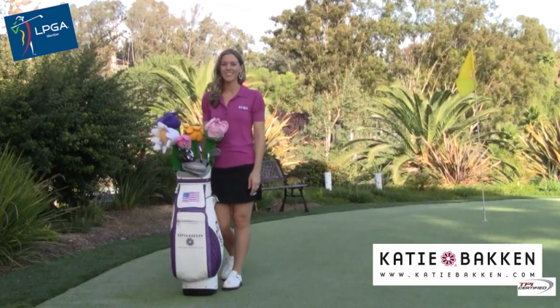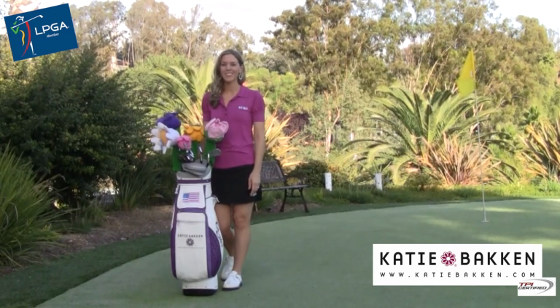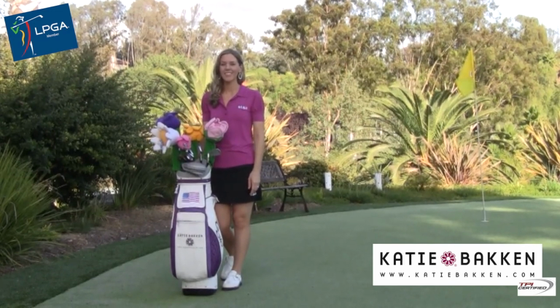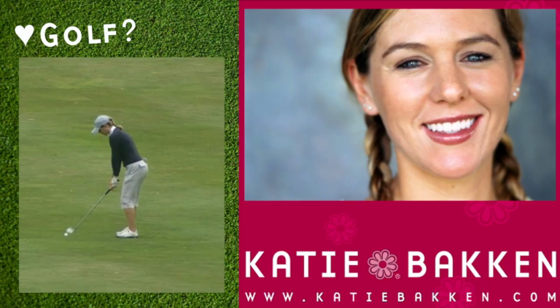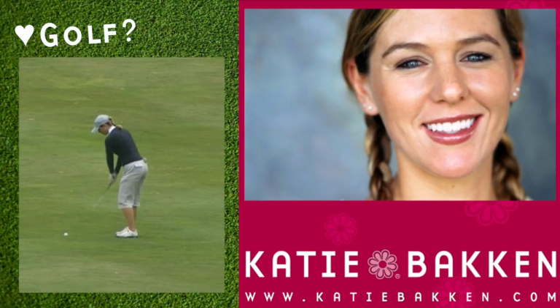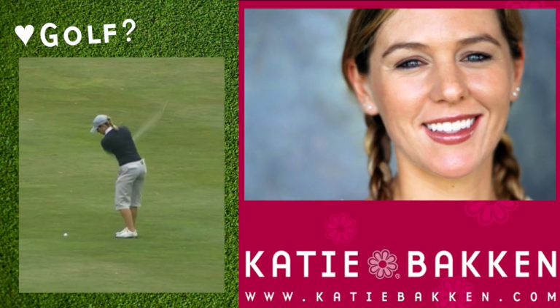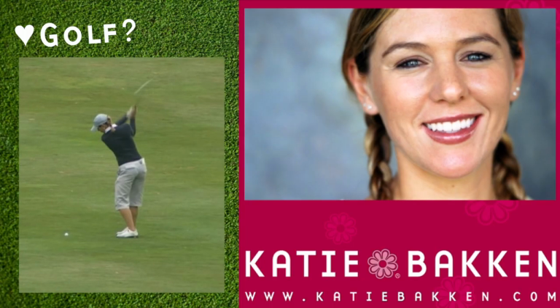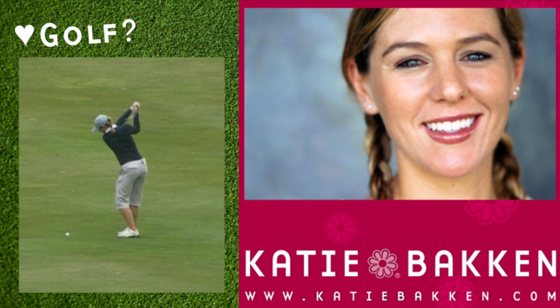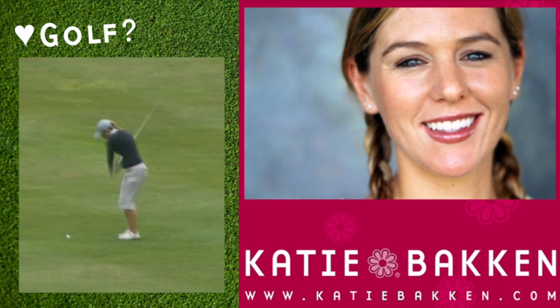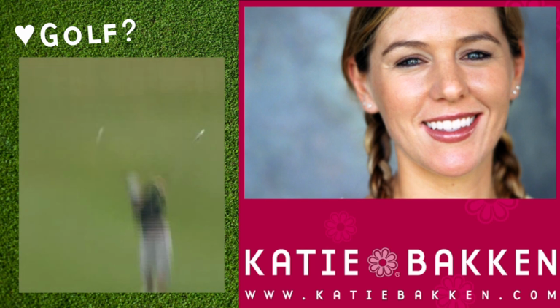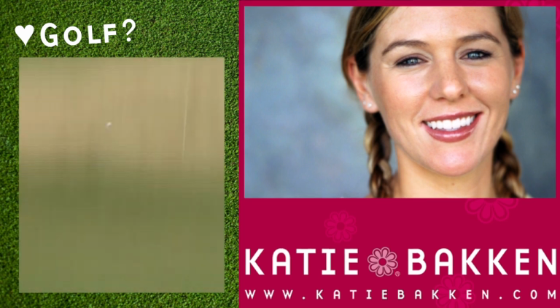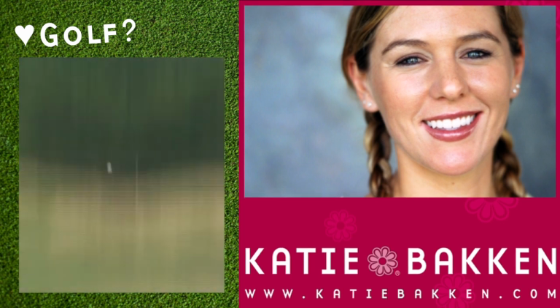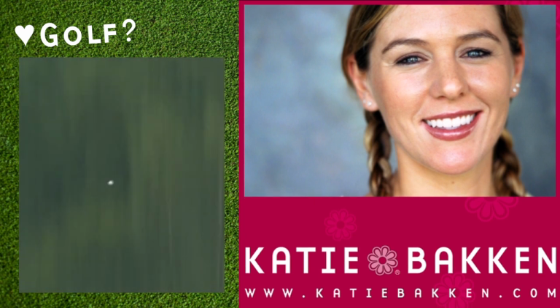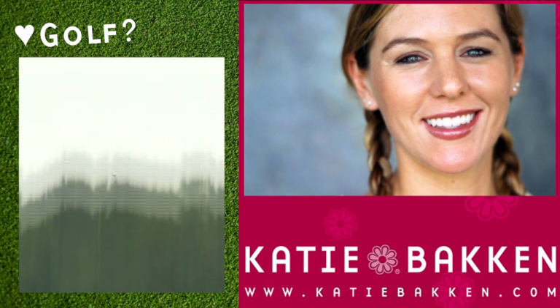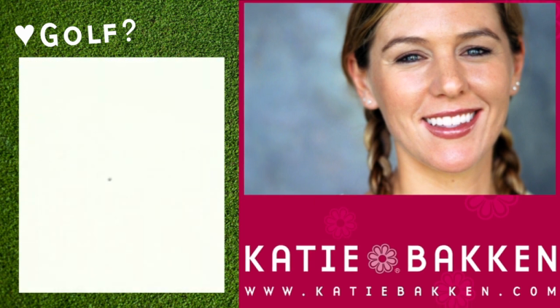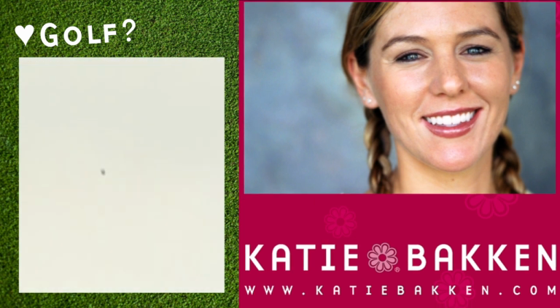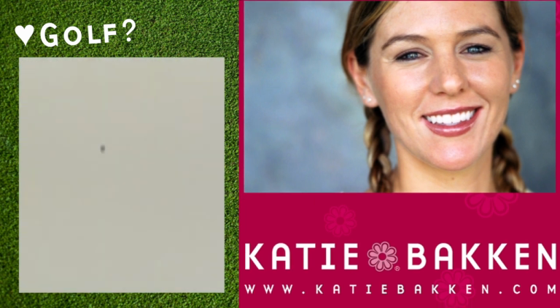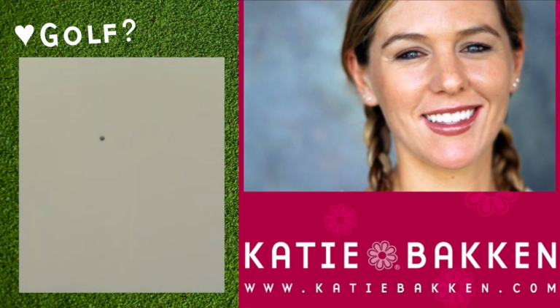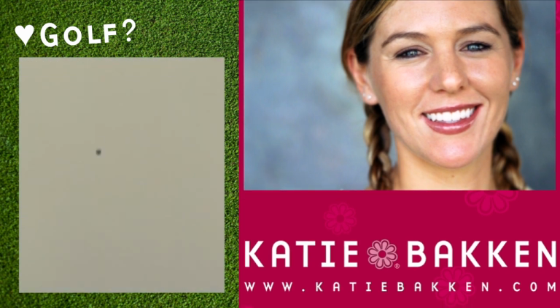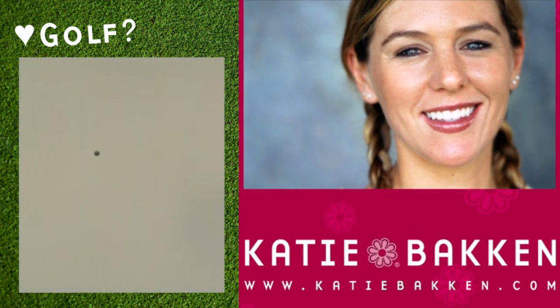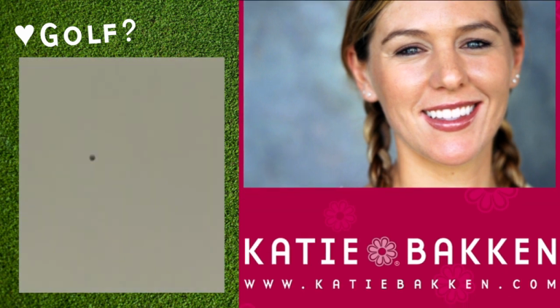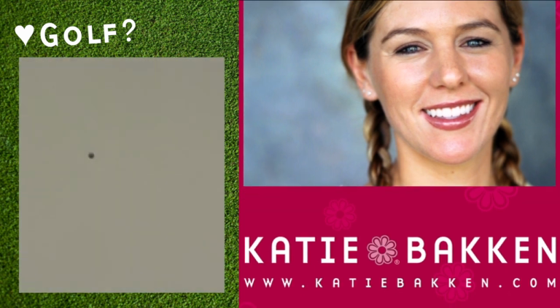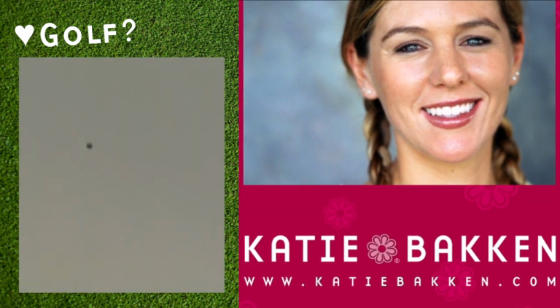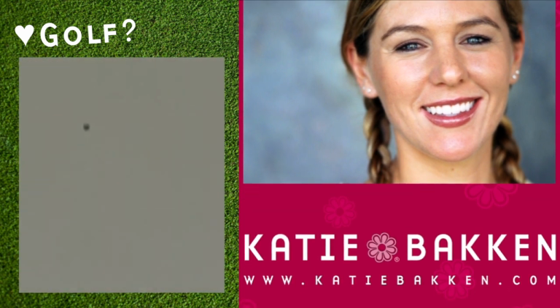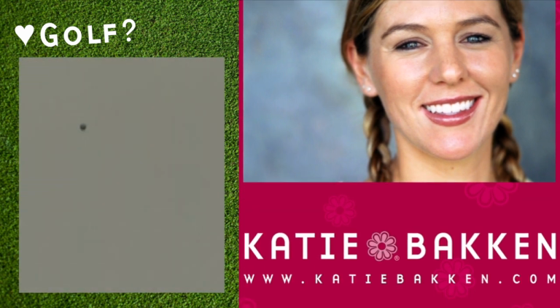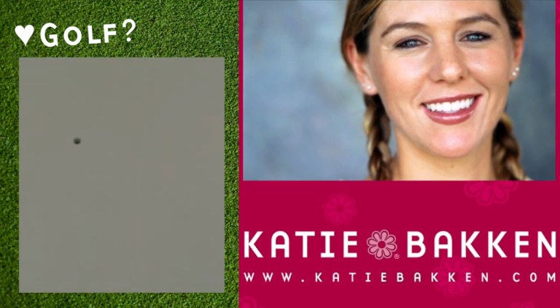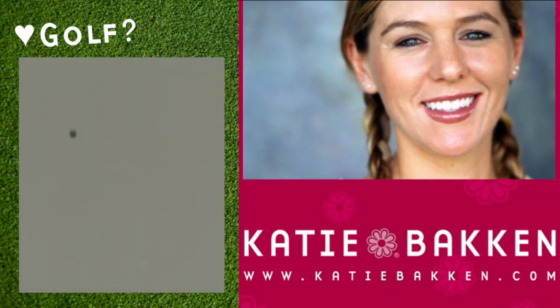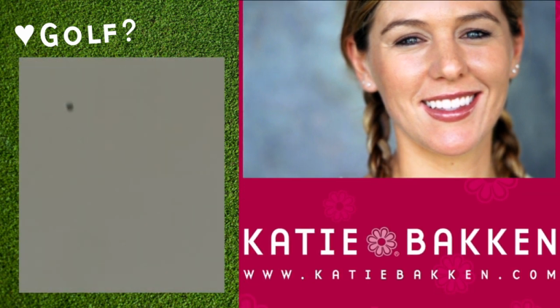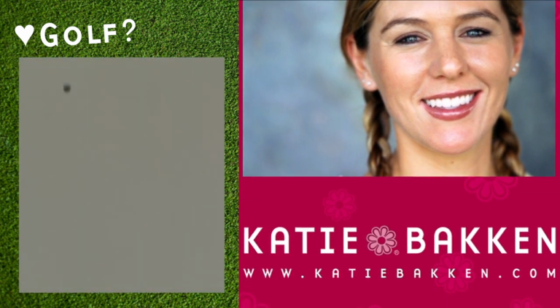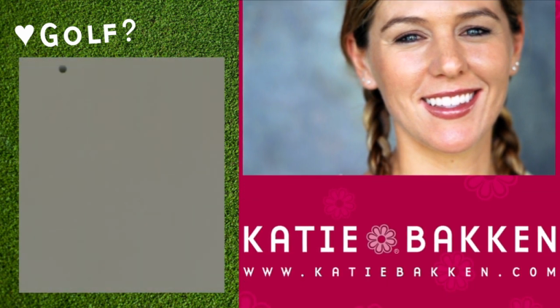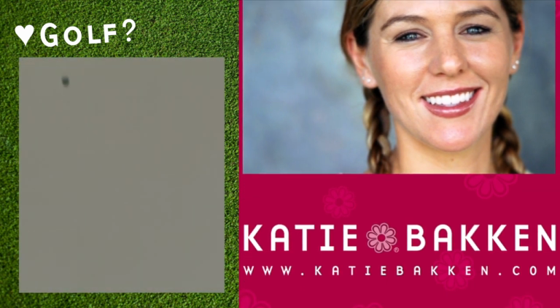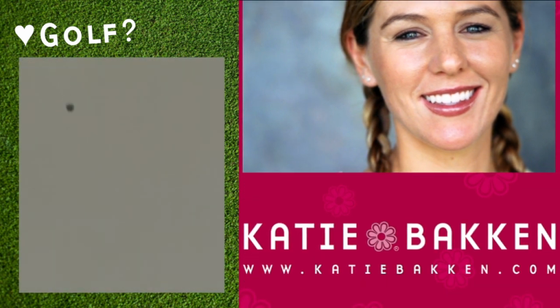Curious how Katie can help you lower your scores? Visit katiebakken.com.